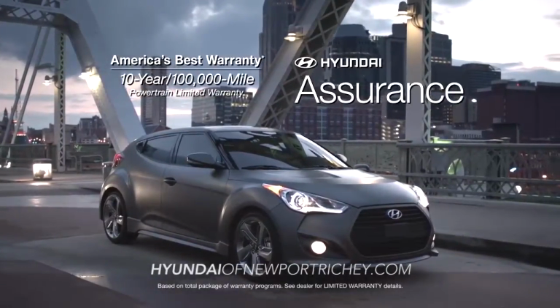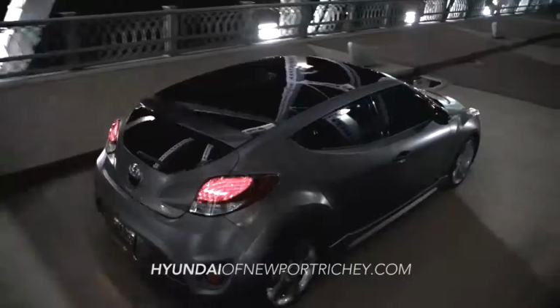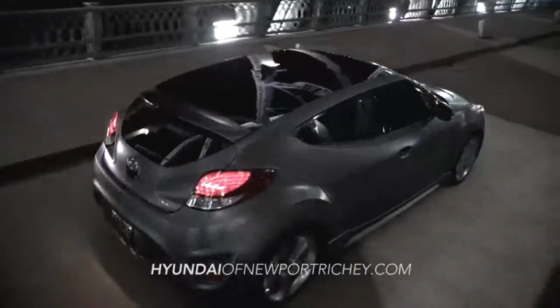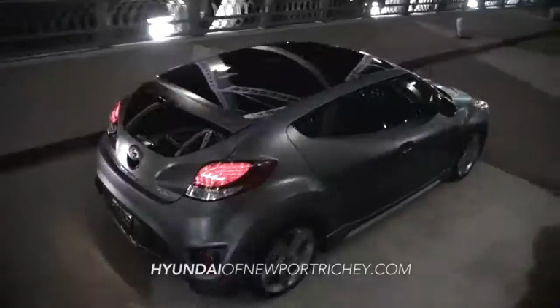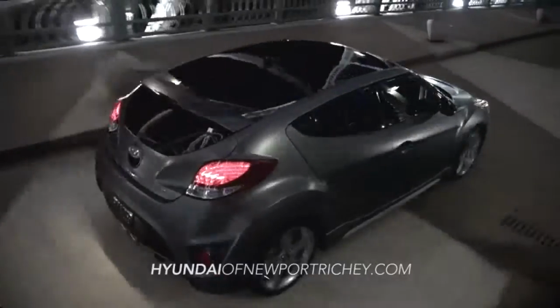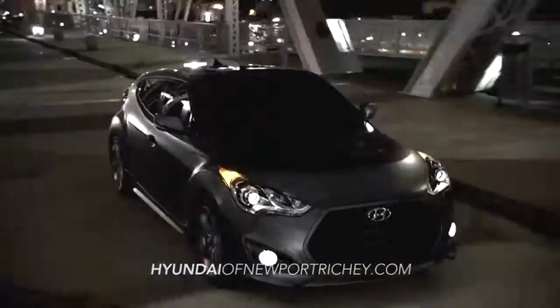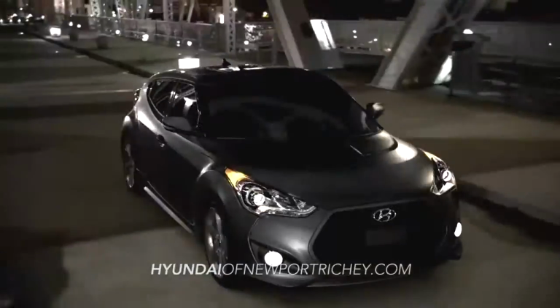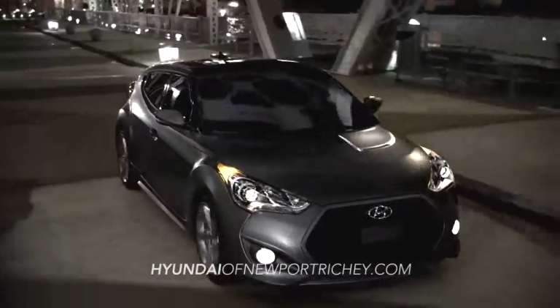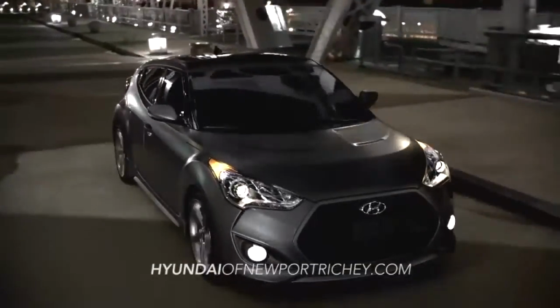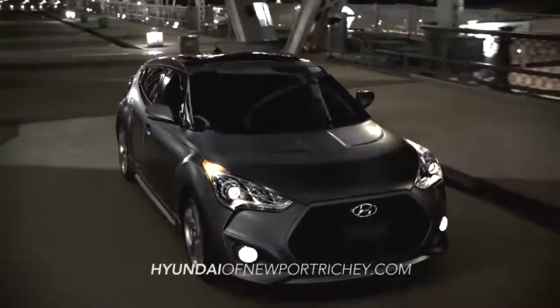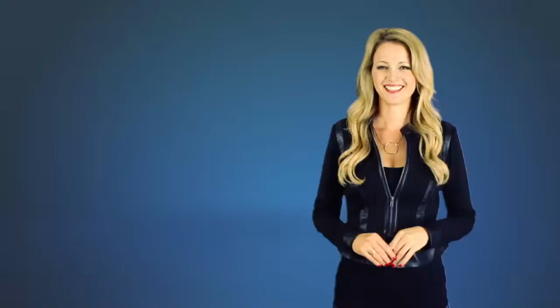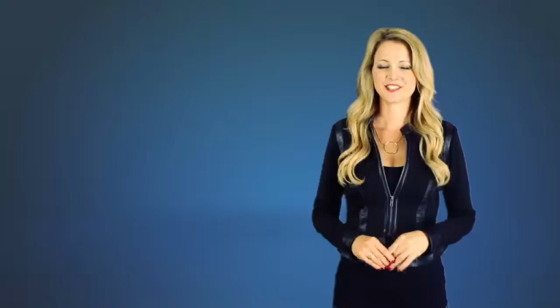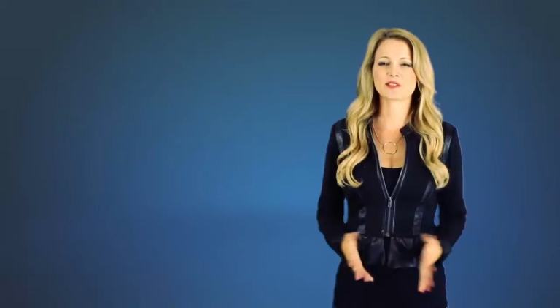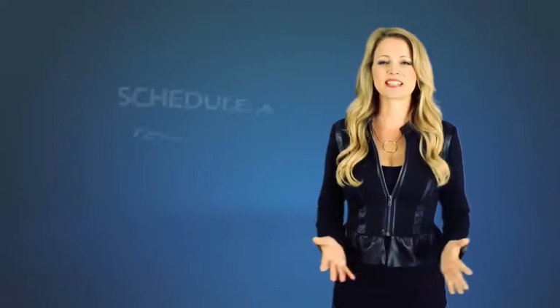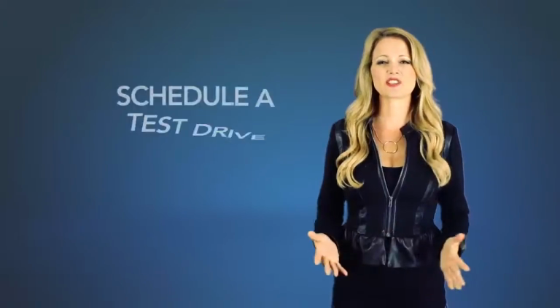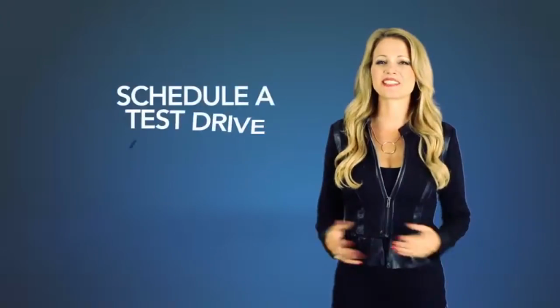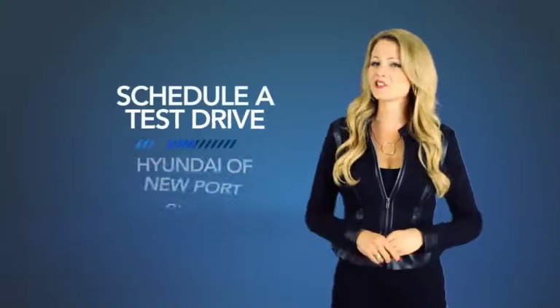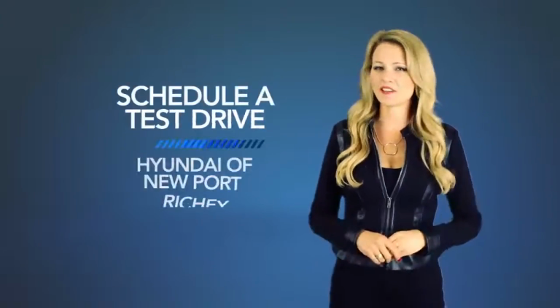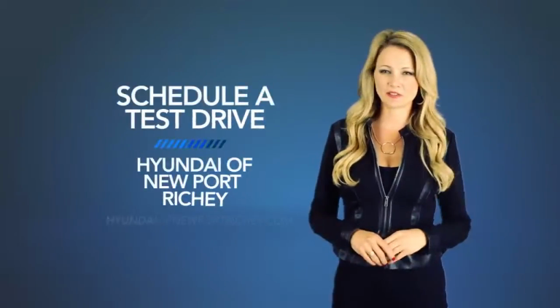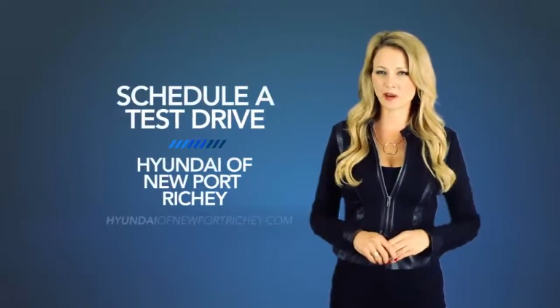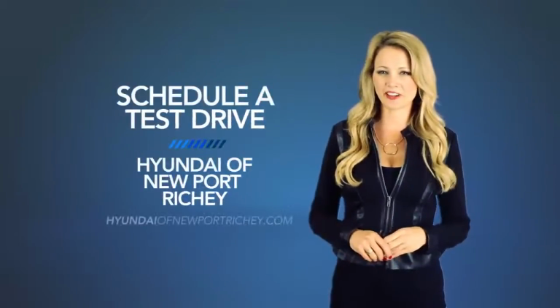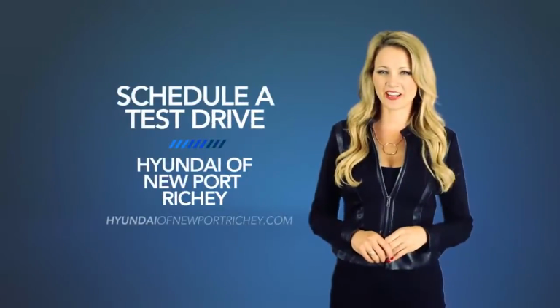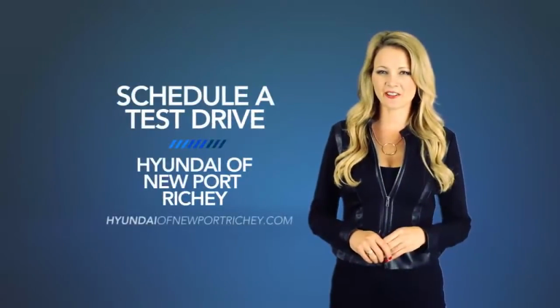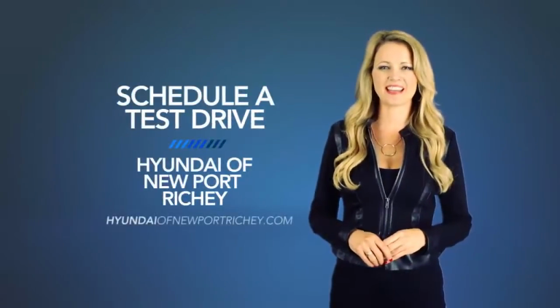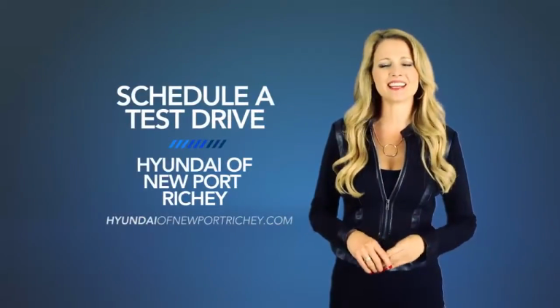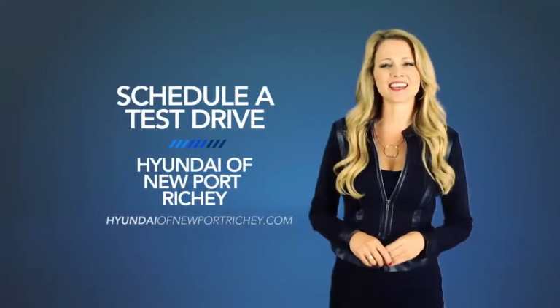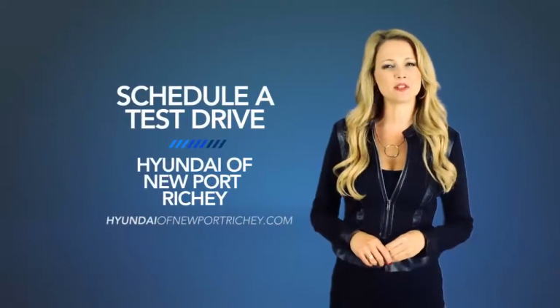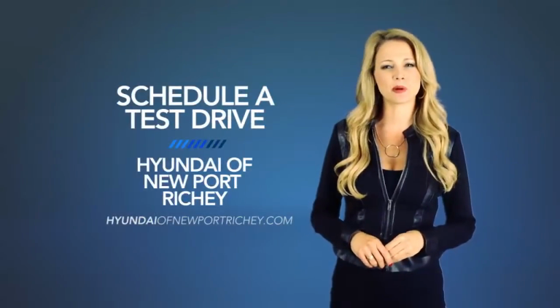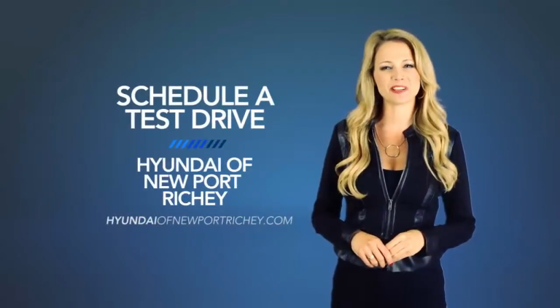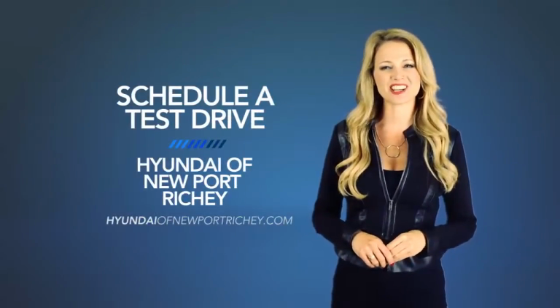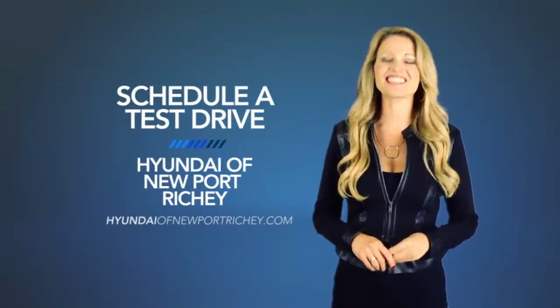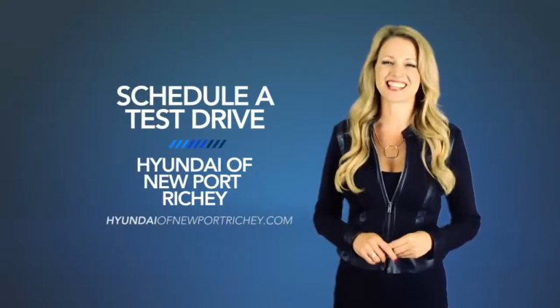Fun comes standard. So schedule a test drive of your very own at Hyundai of Newport Richie today.